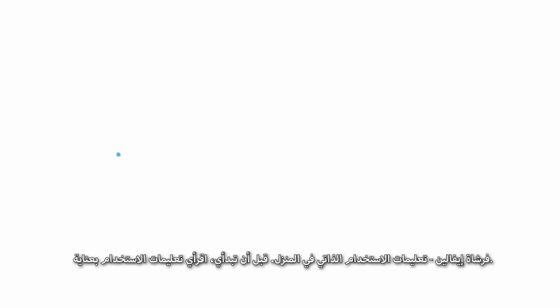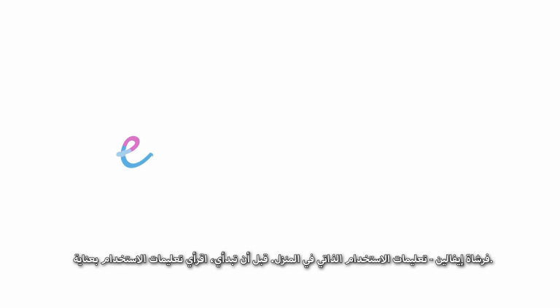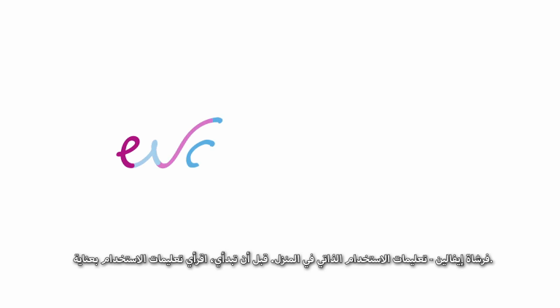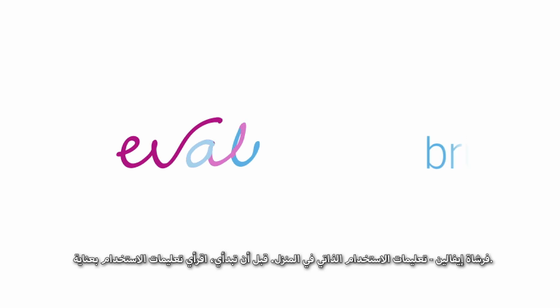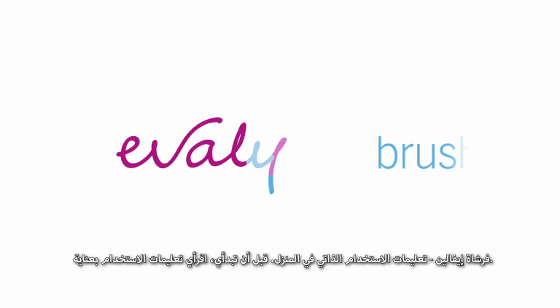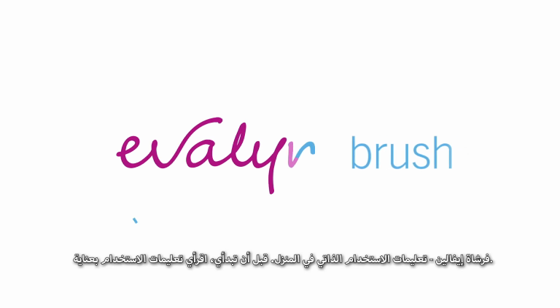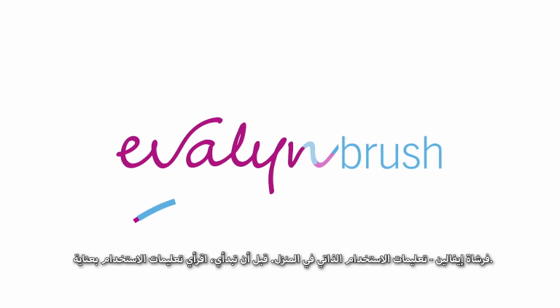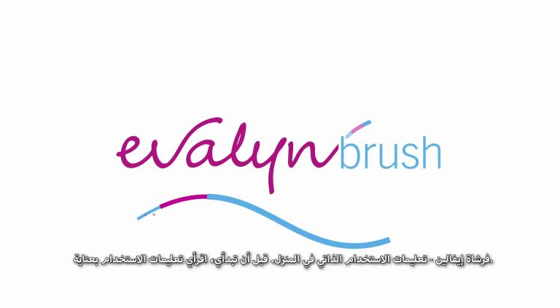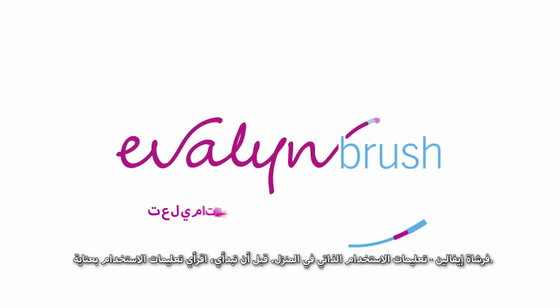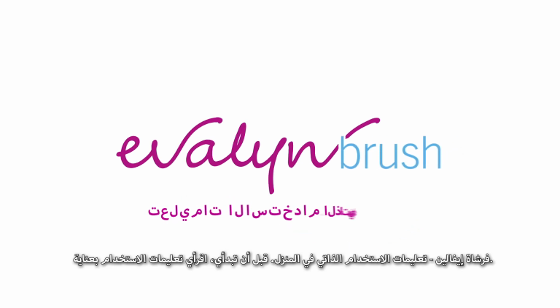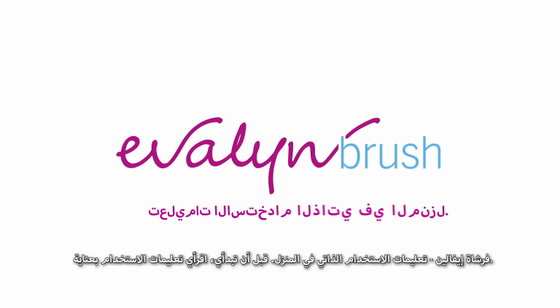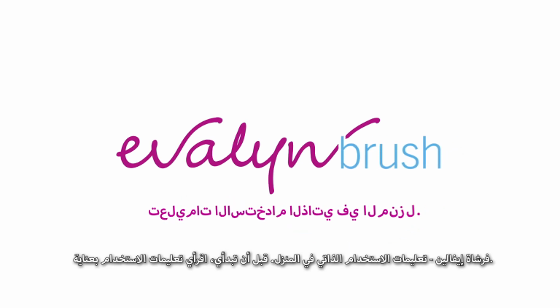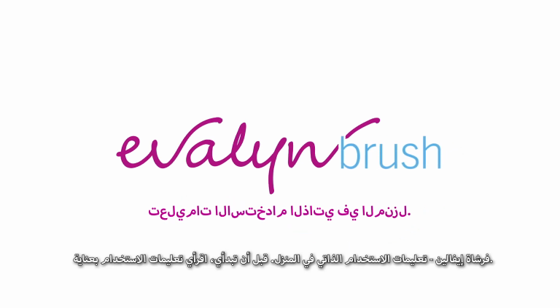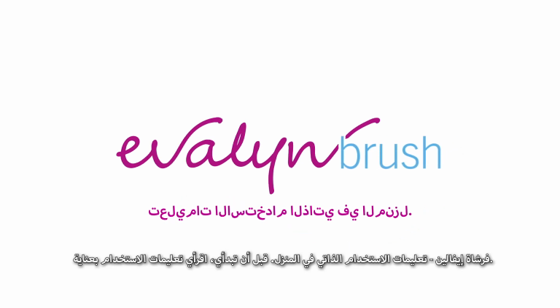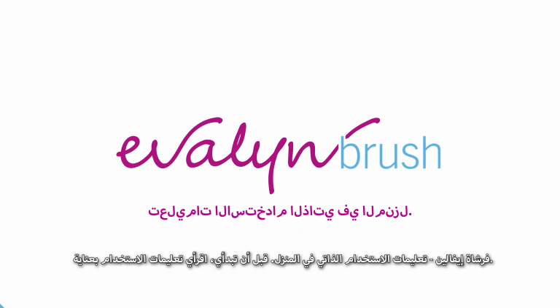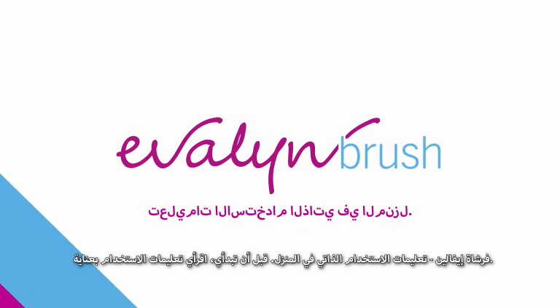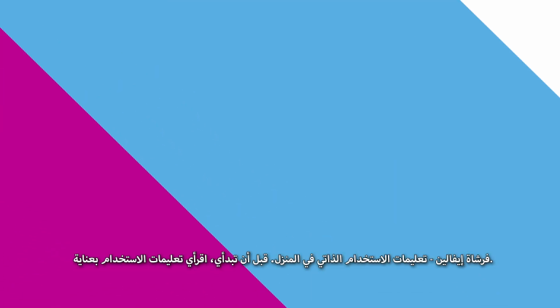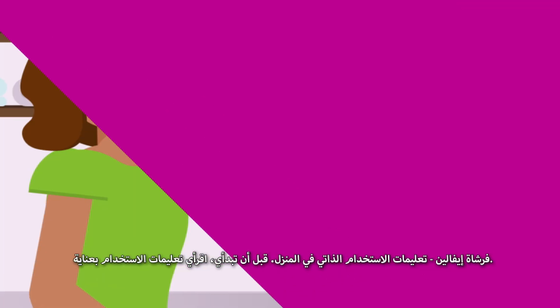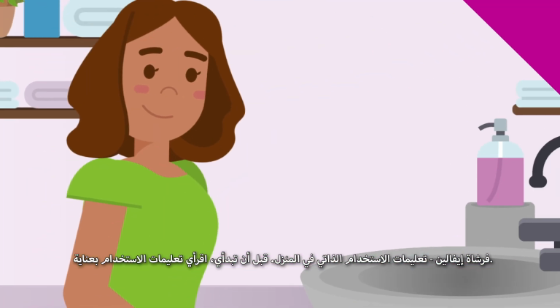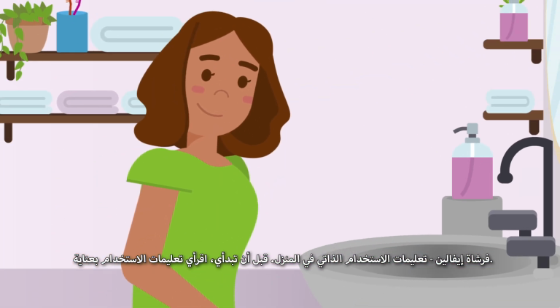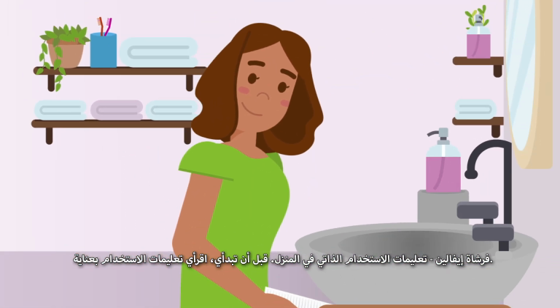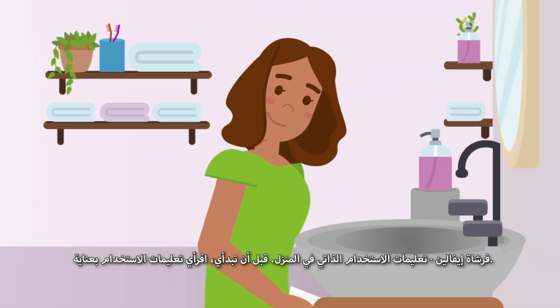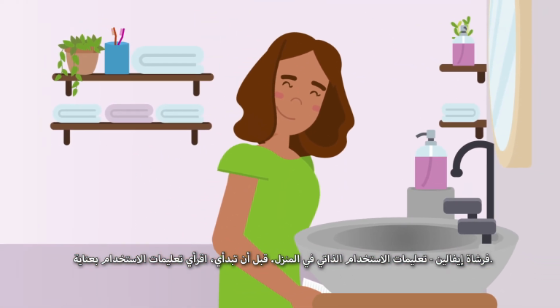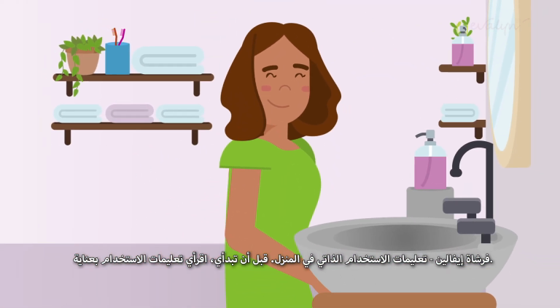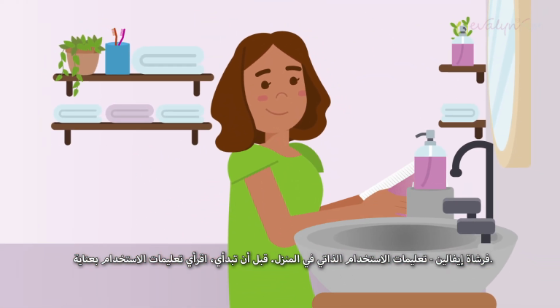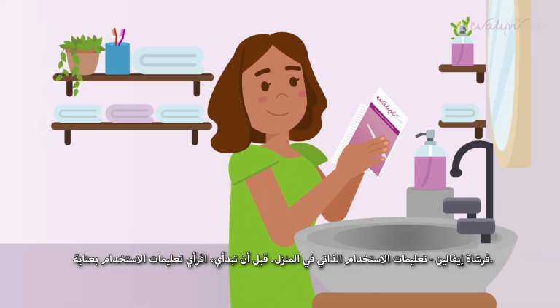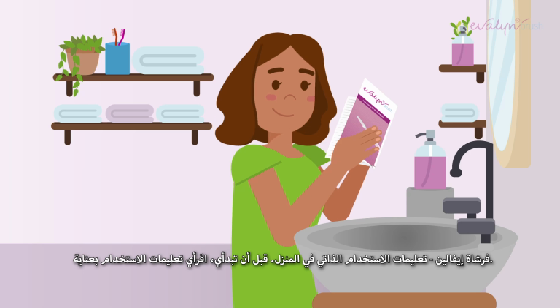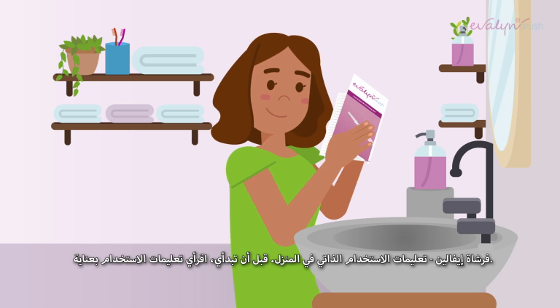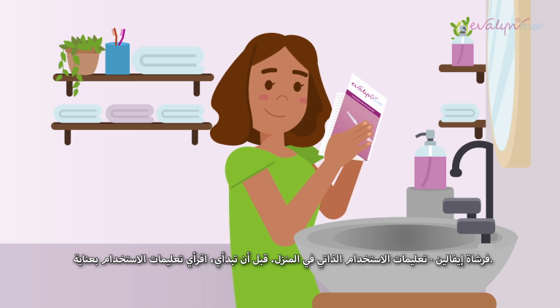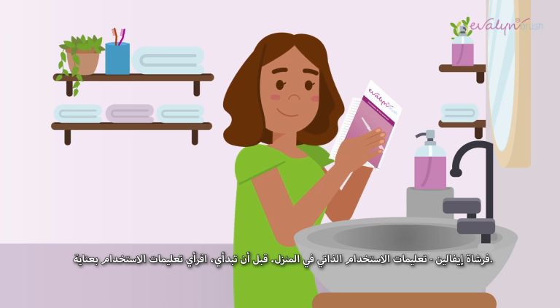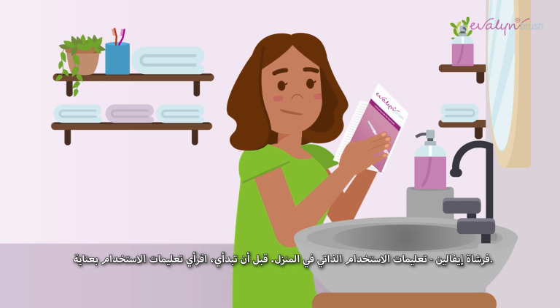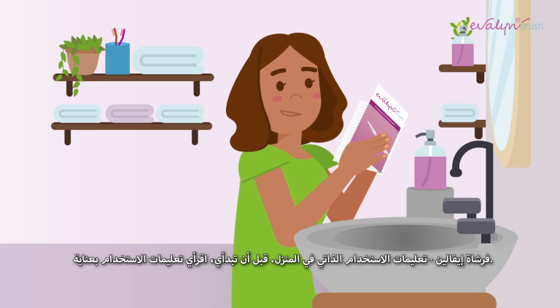Evelyn Brush. Instructions for self-sampling at home. Before you begin, read the instructions for use carefully.